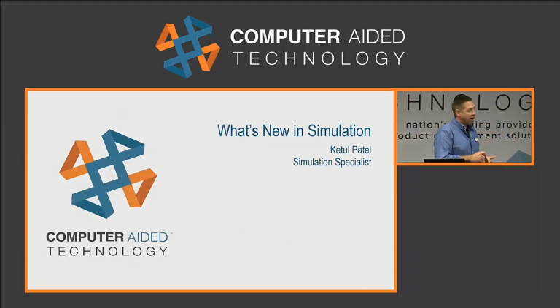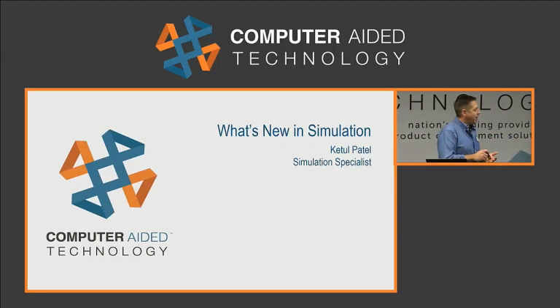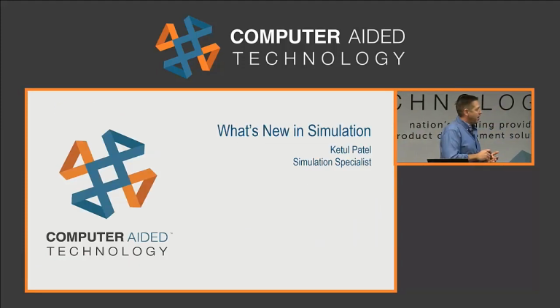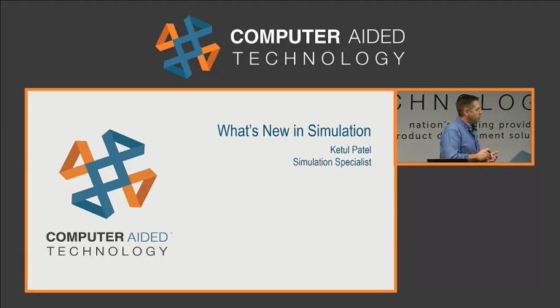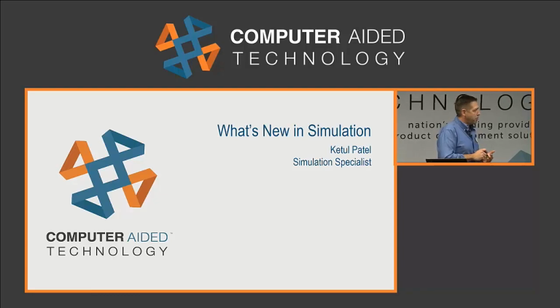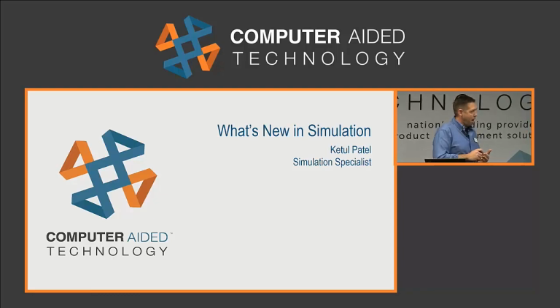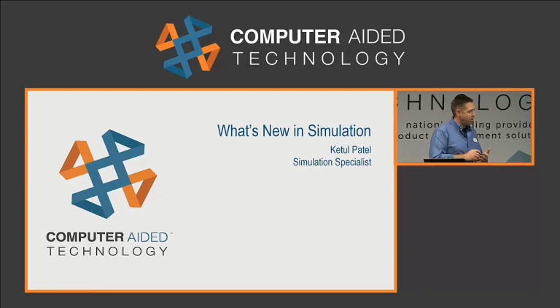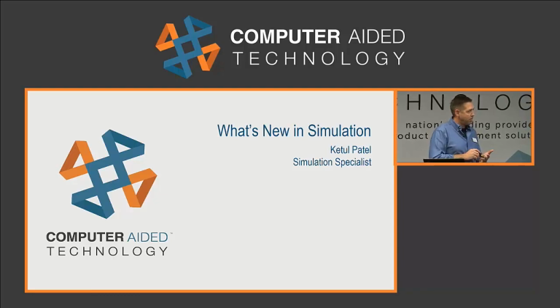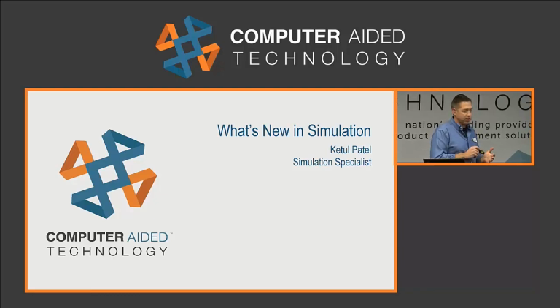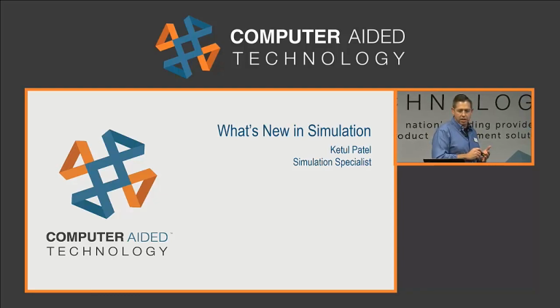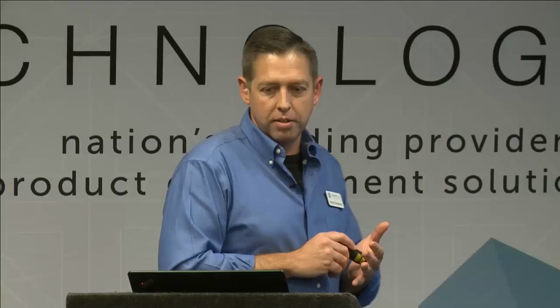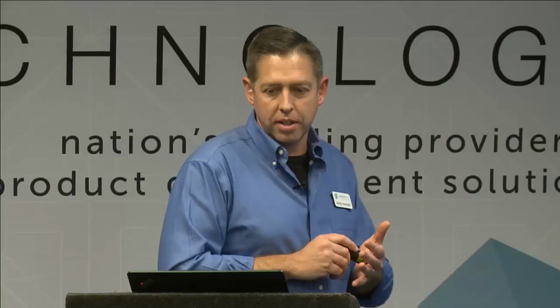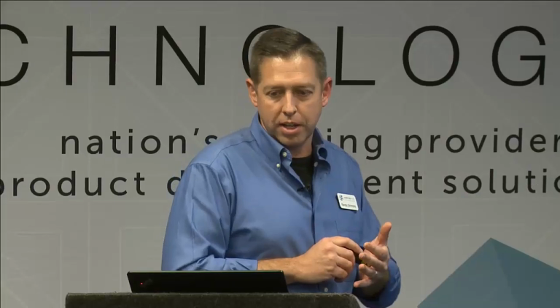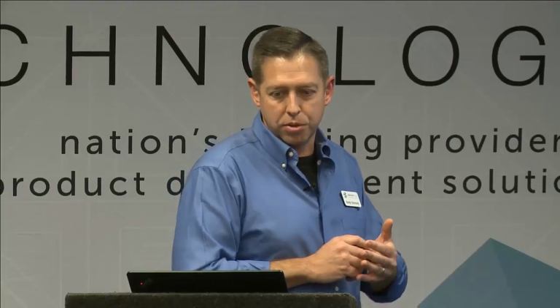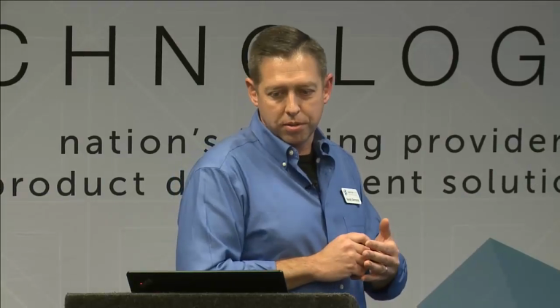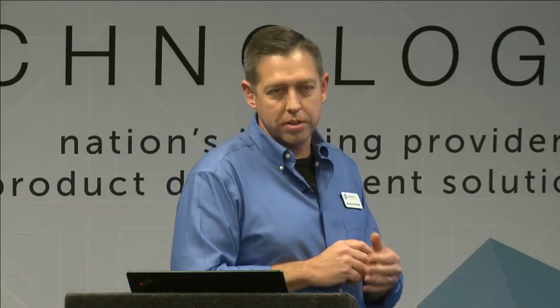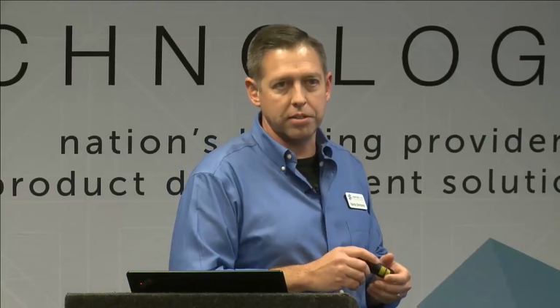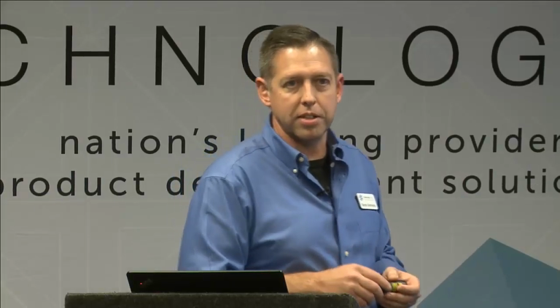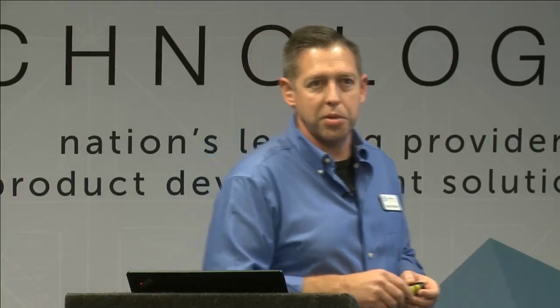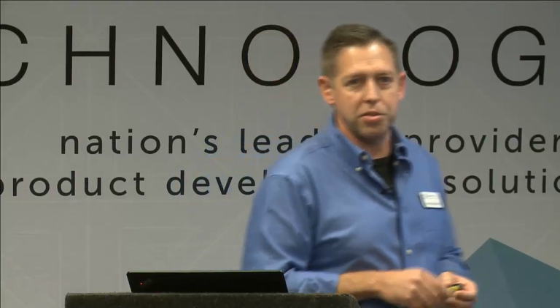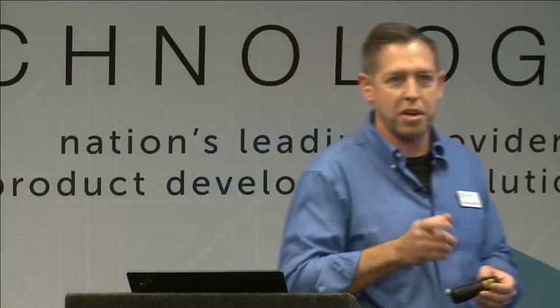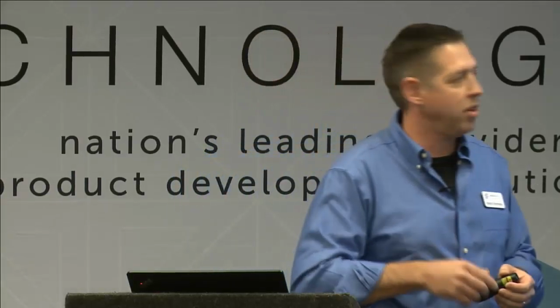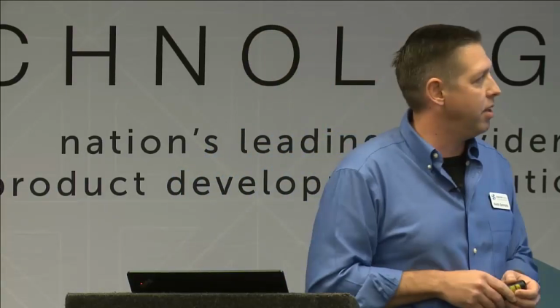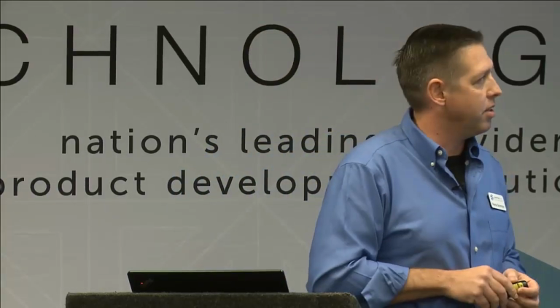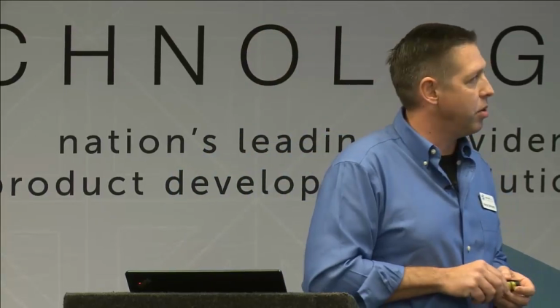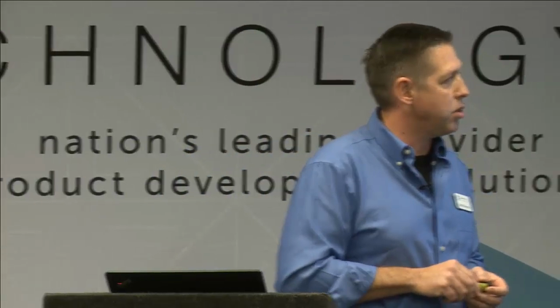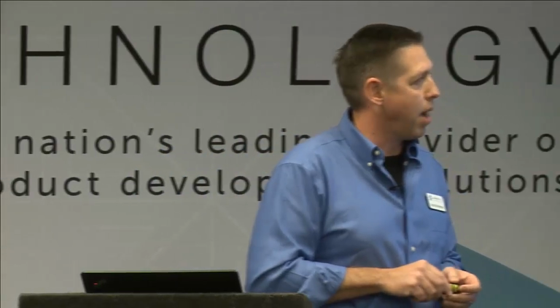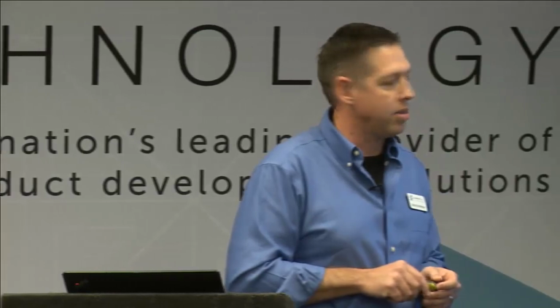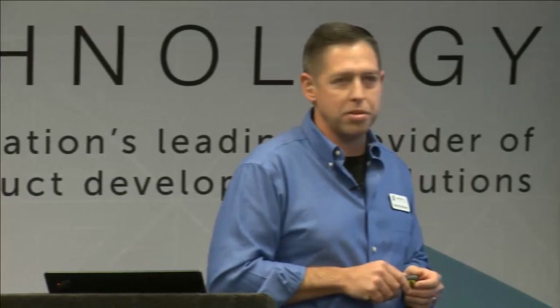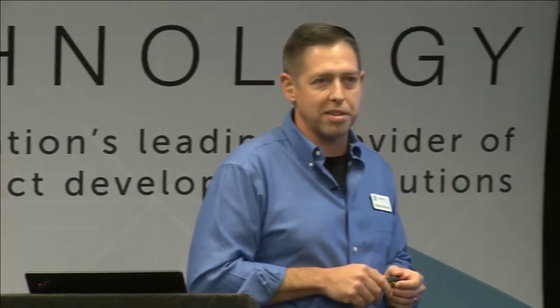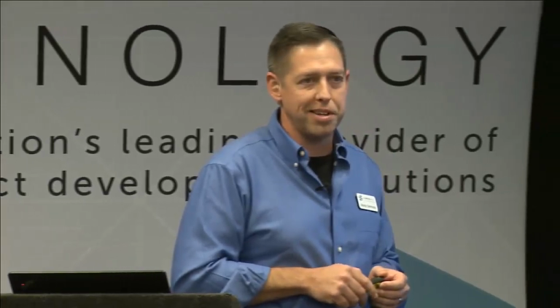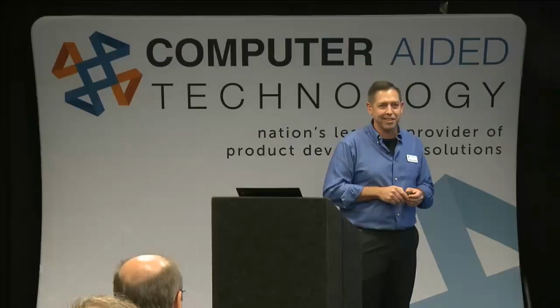So nice new functionality in 3D Interconnect. Let's let K-Tool take a look at some of the new stuff in the simulation package for 2018.